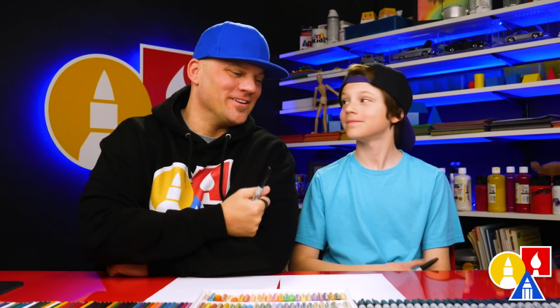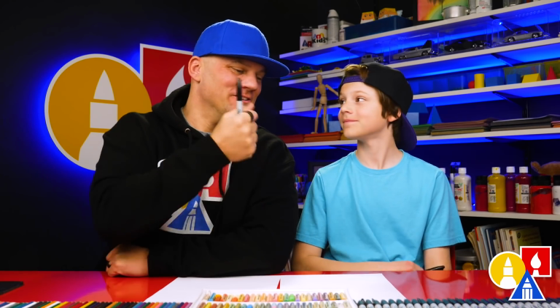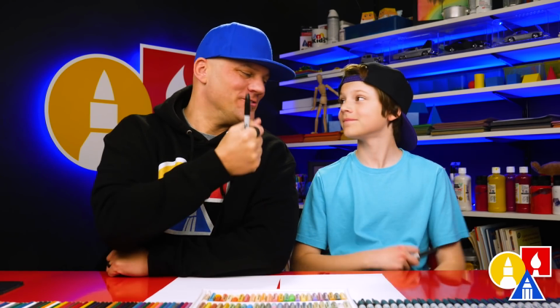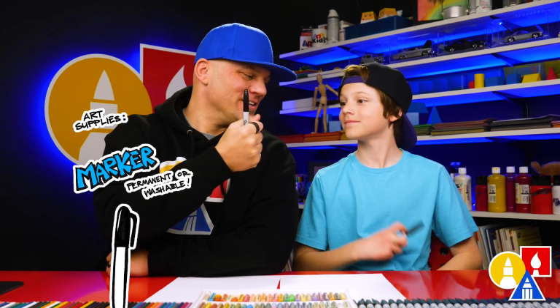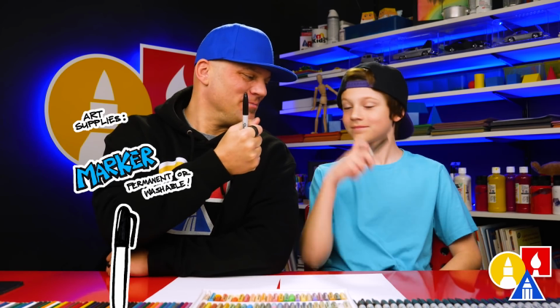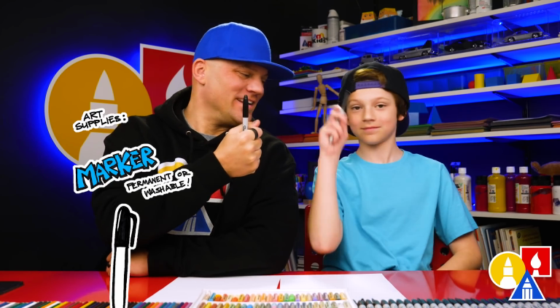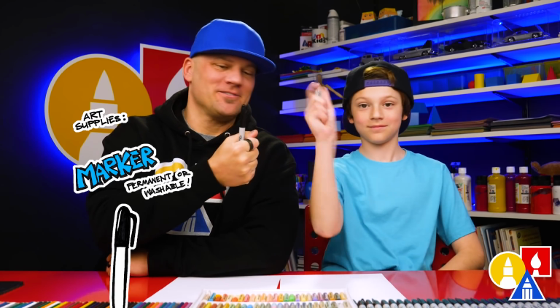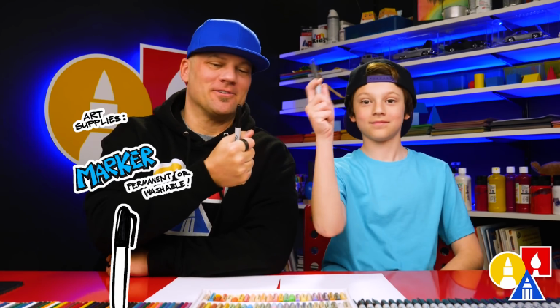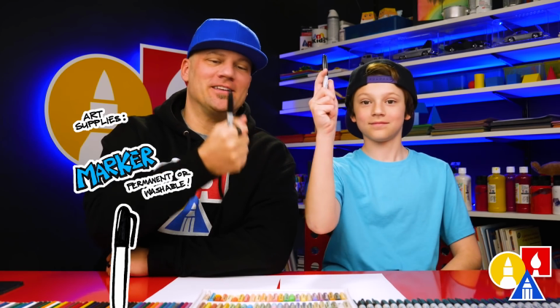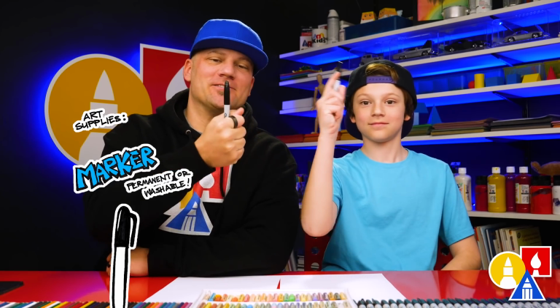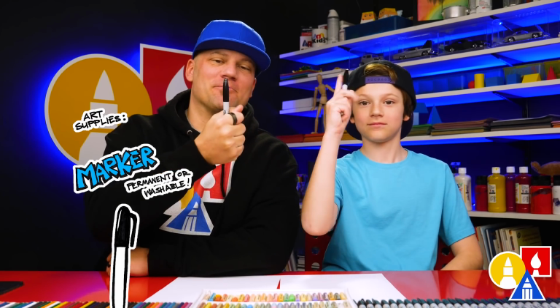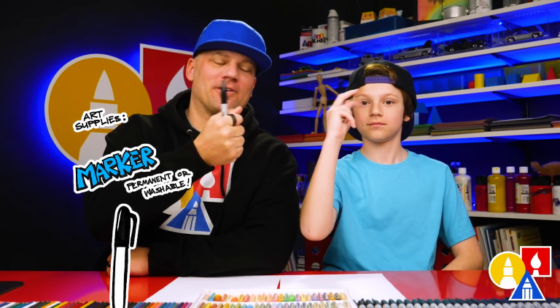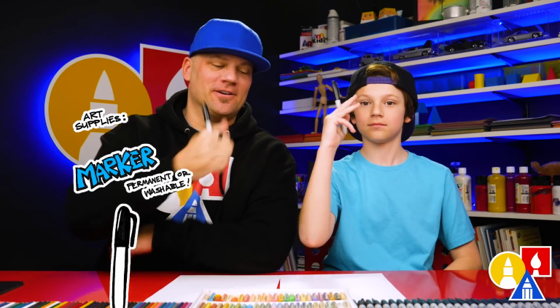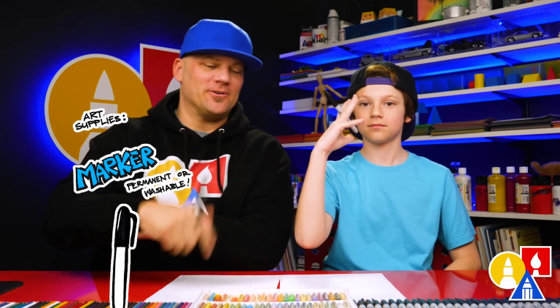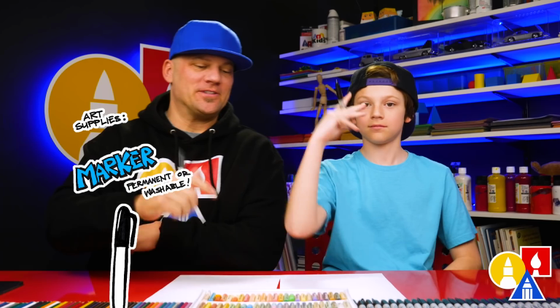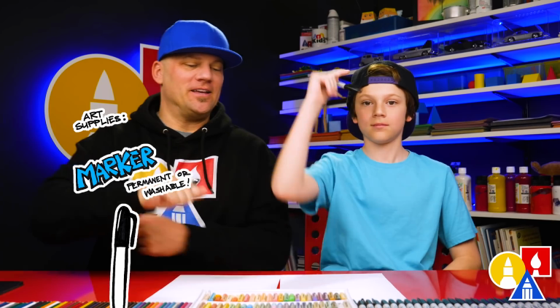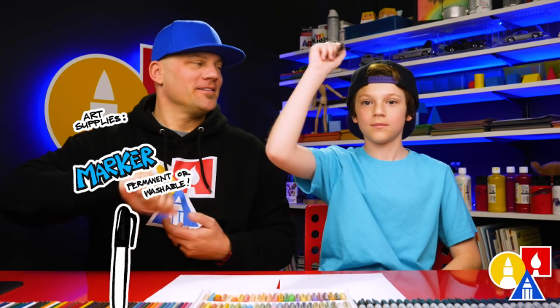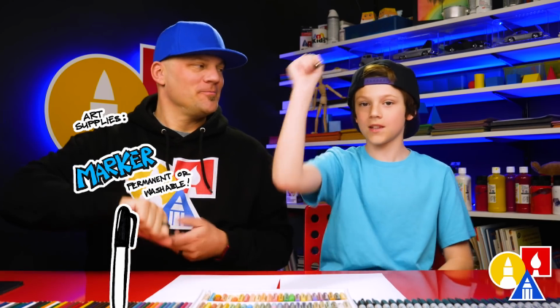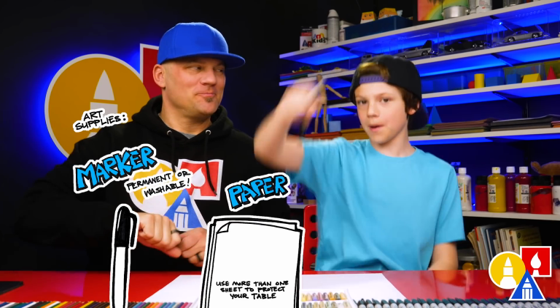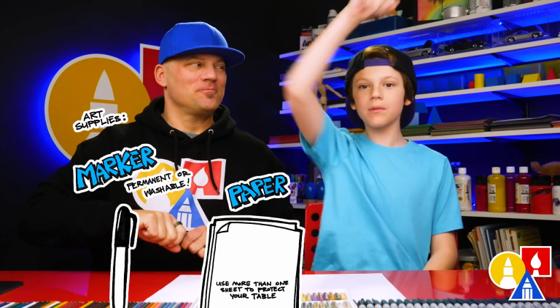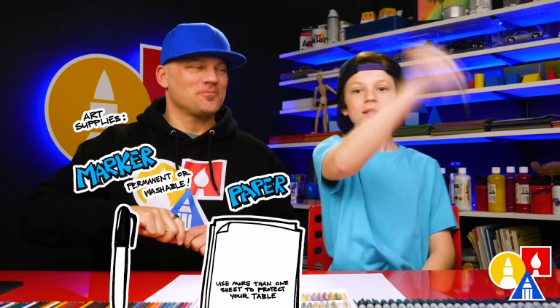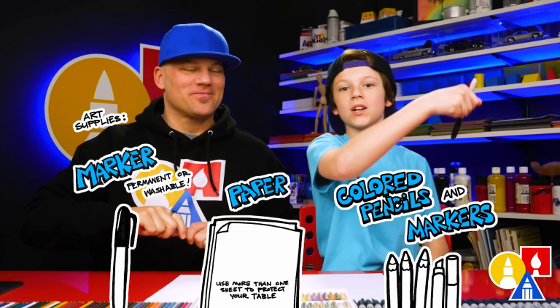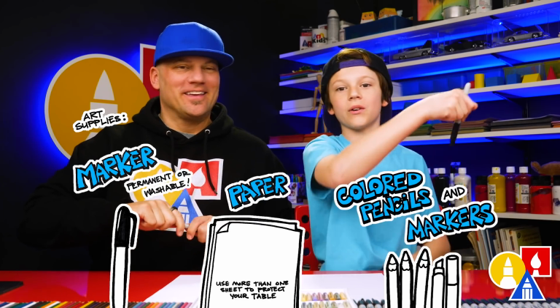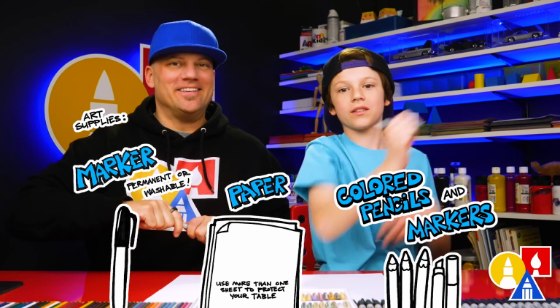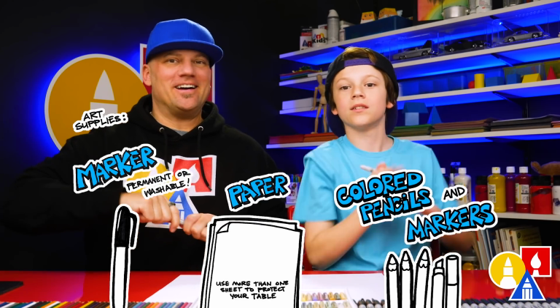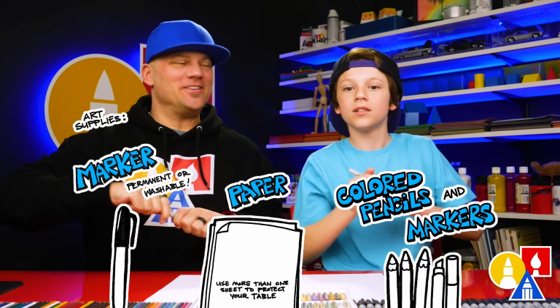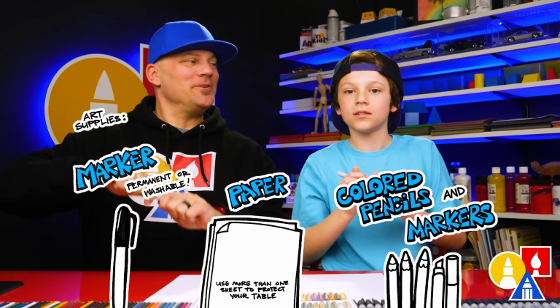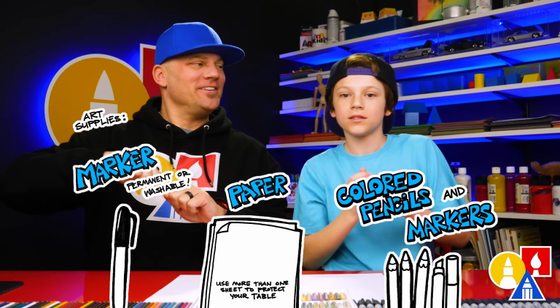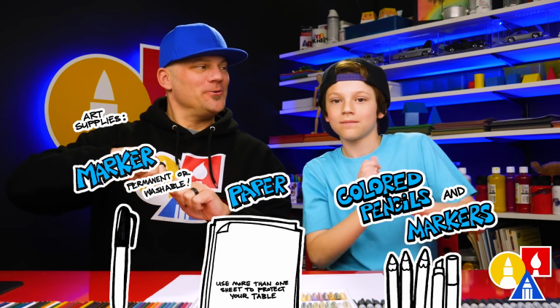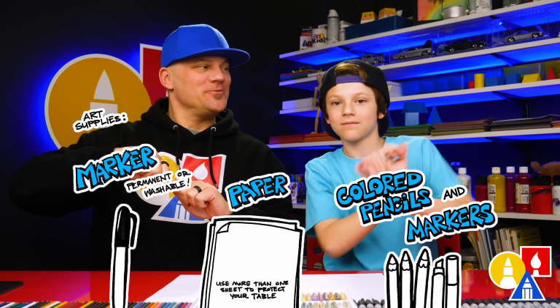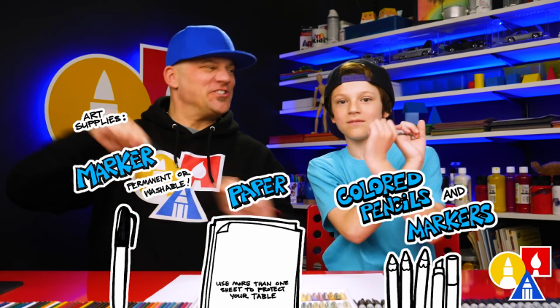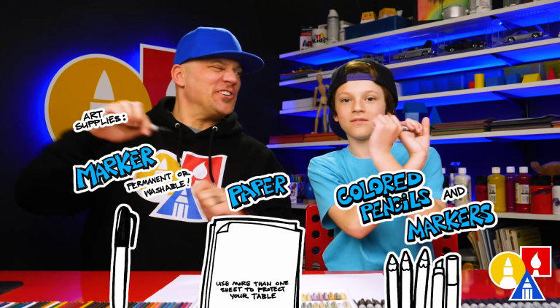You need your drawing supplies. We're going to use a marker. You also need some paper and something to color with.